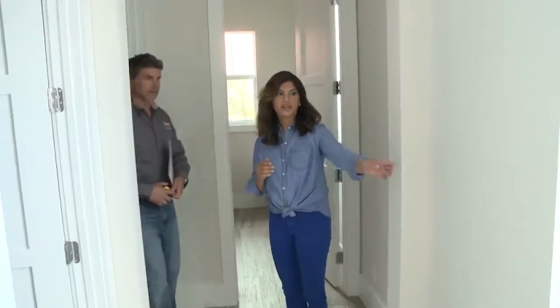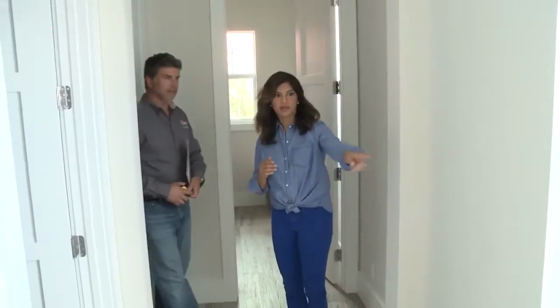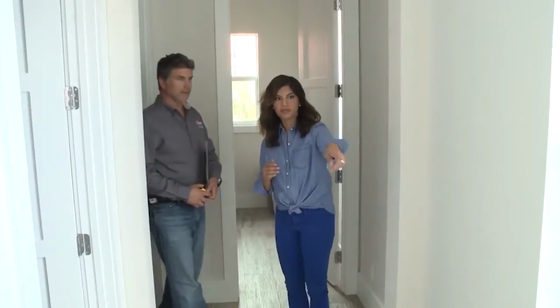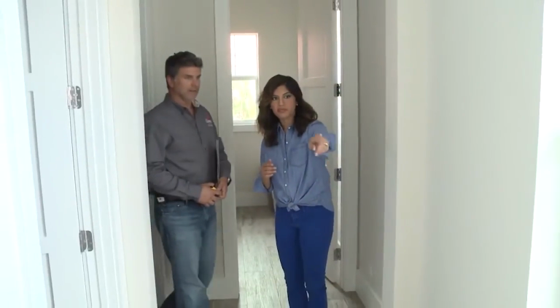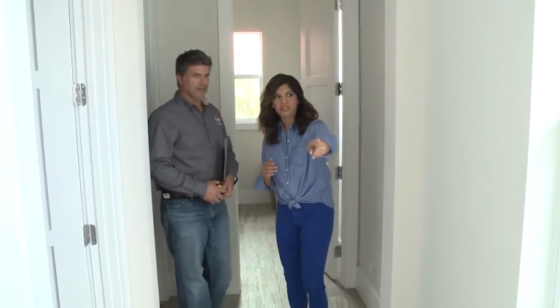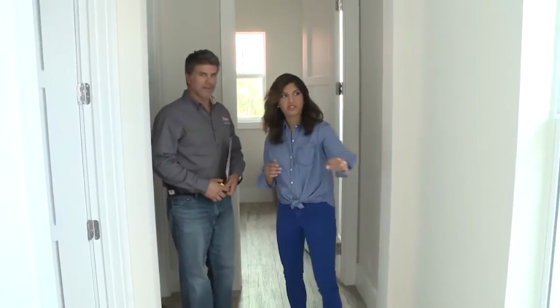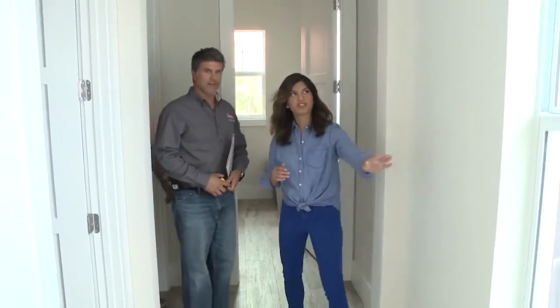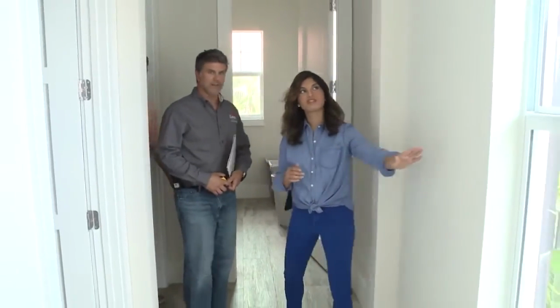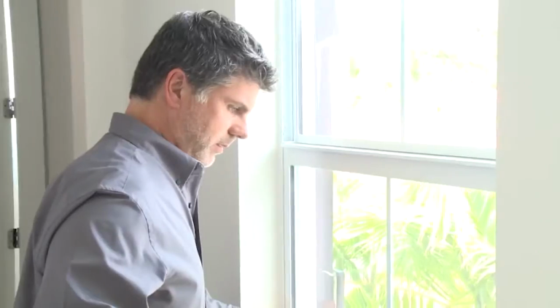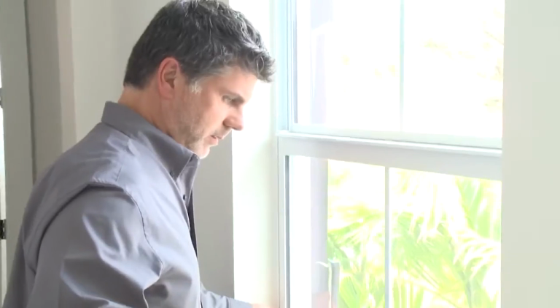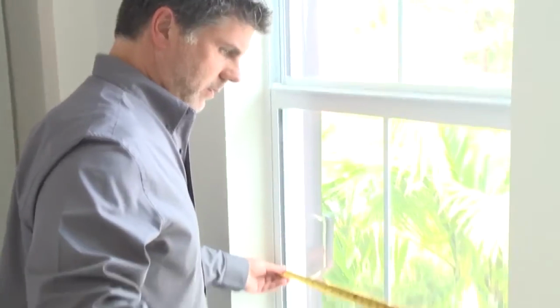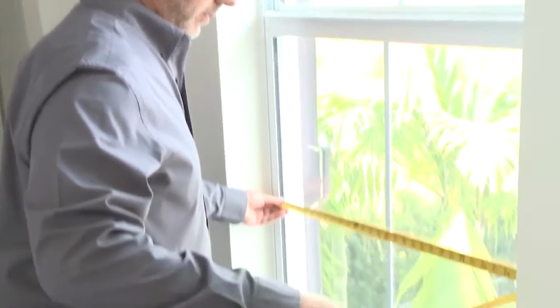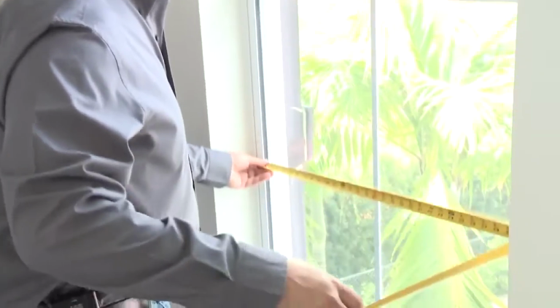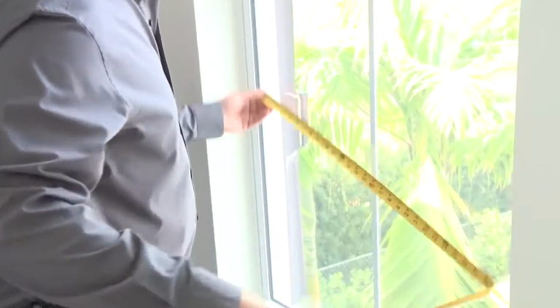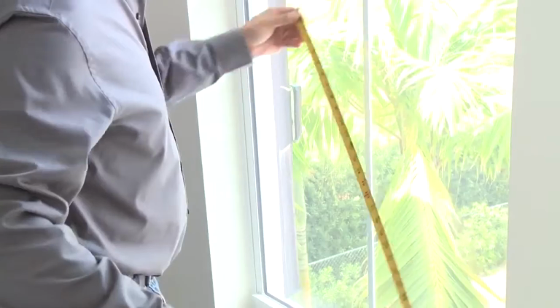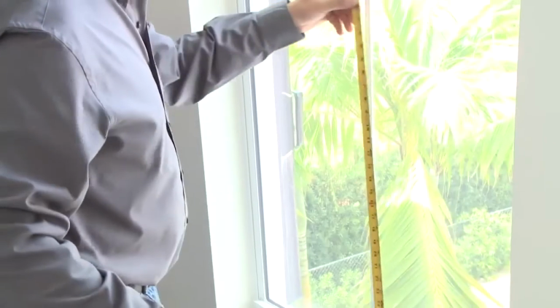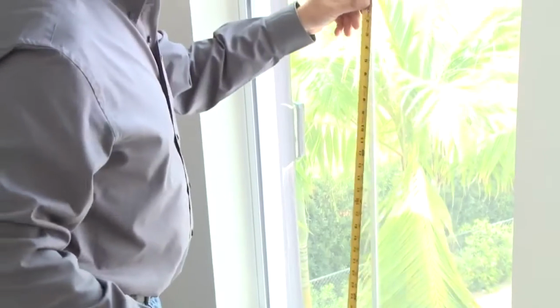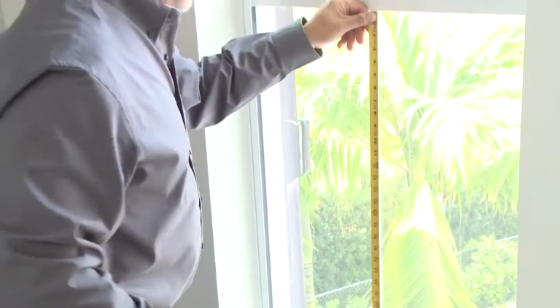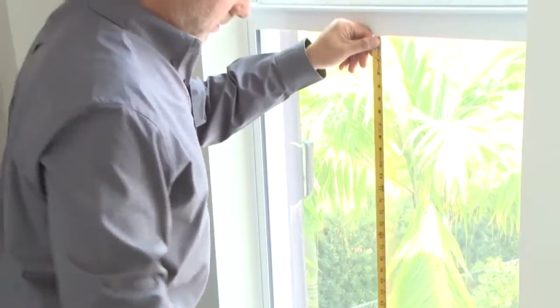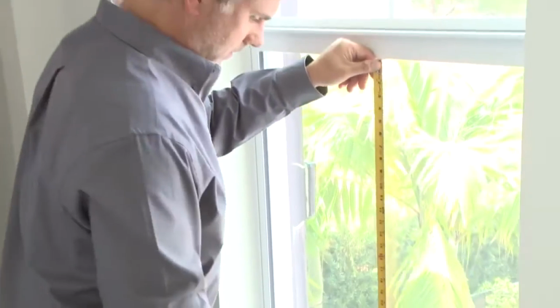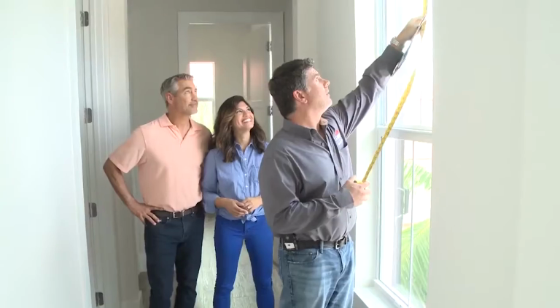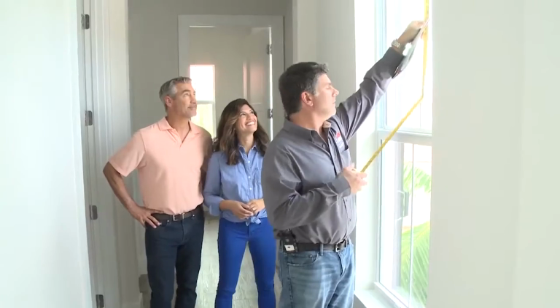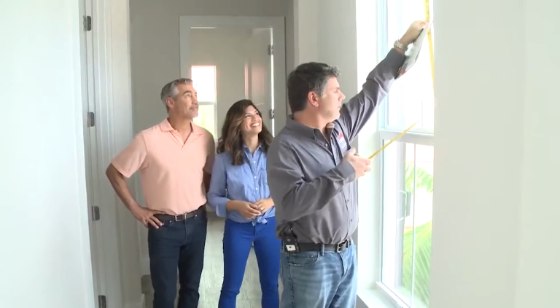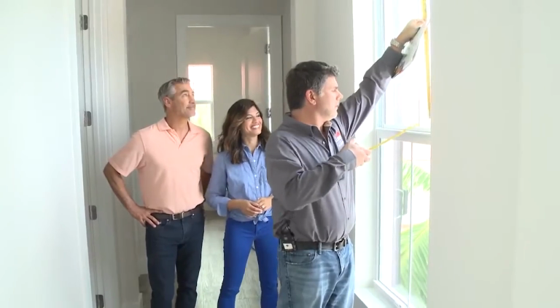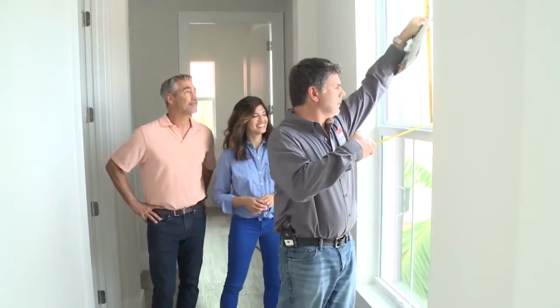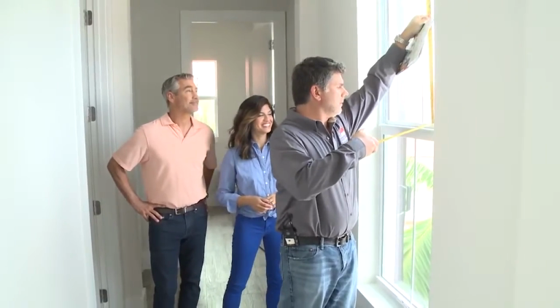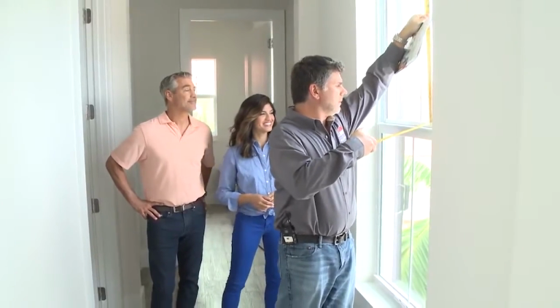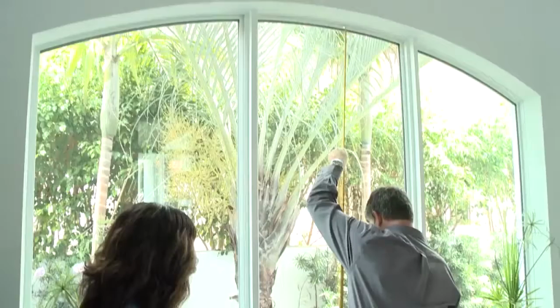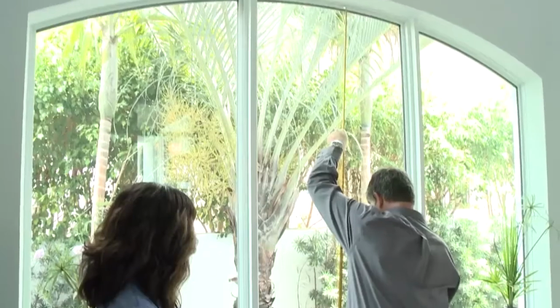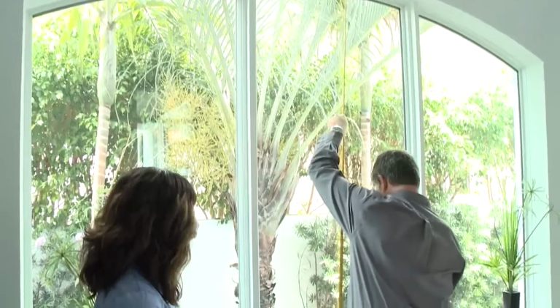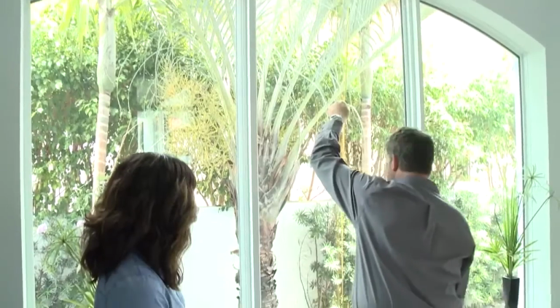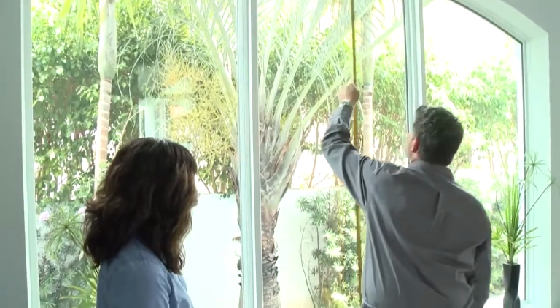As Mark checks out the house window areas most affected, Cheryl and Nick remain optimistic they may have finally found a solution.